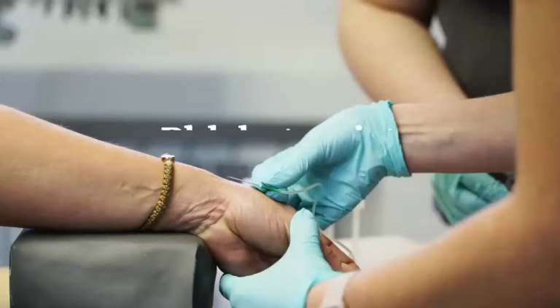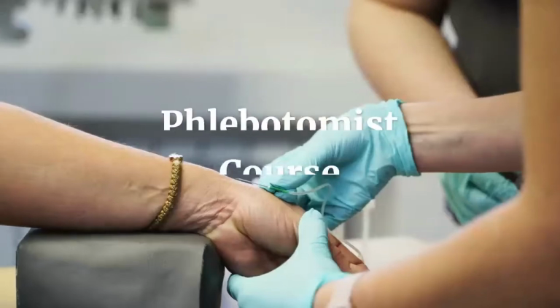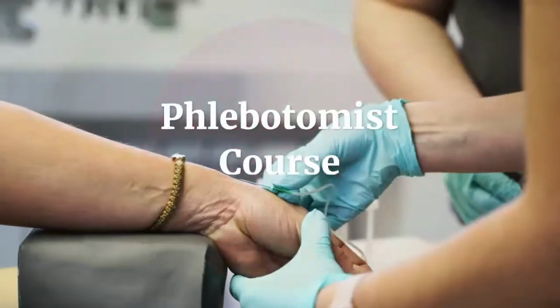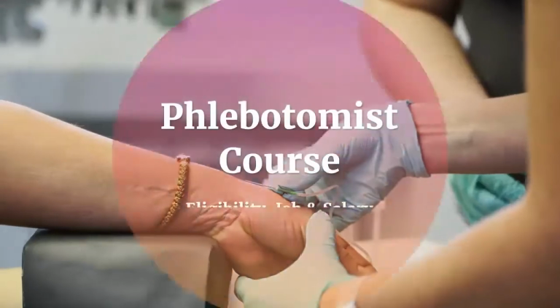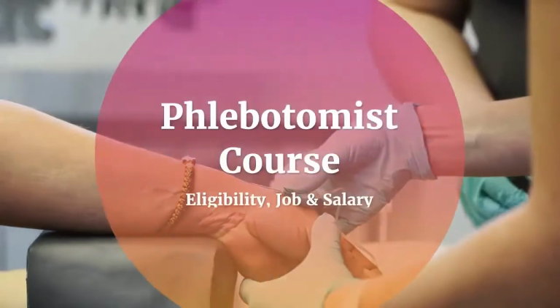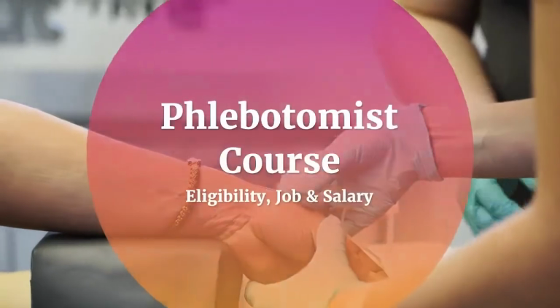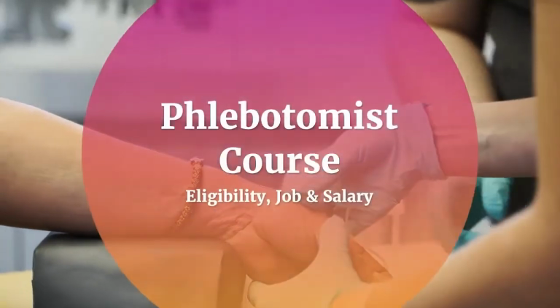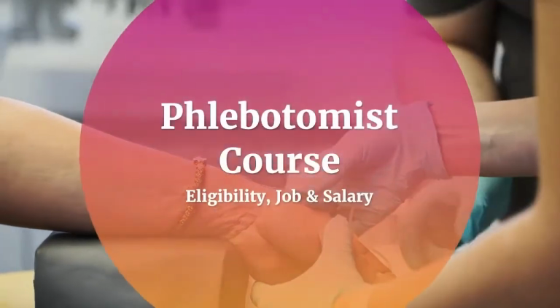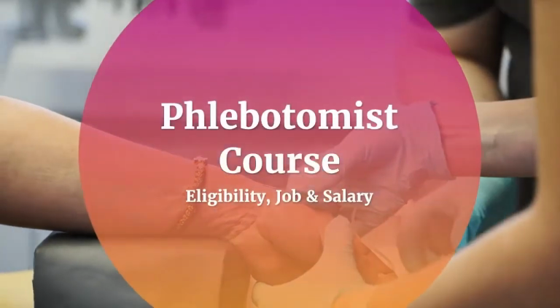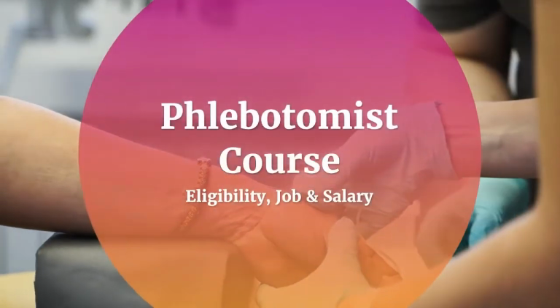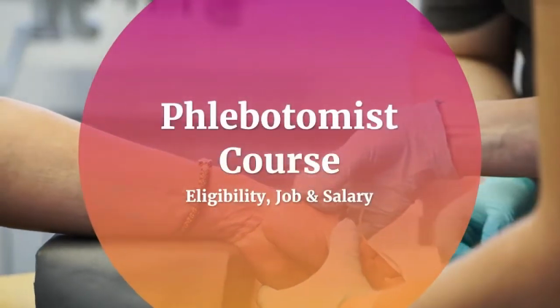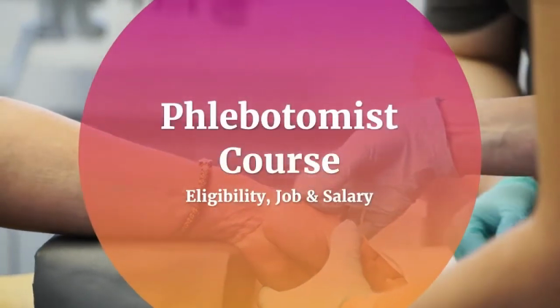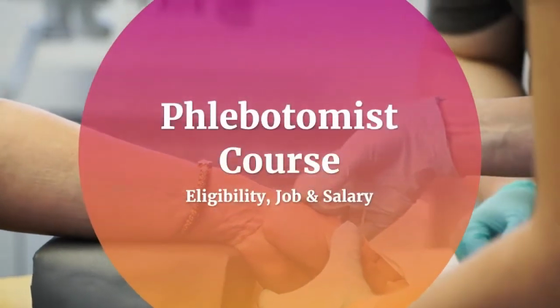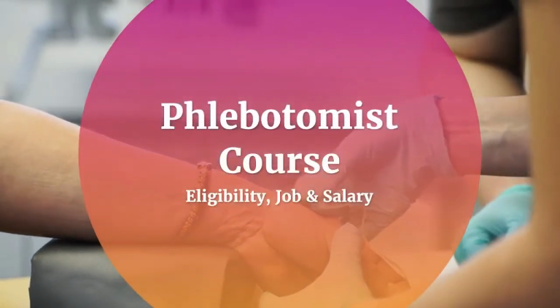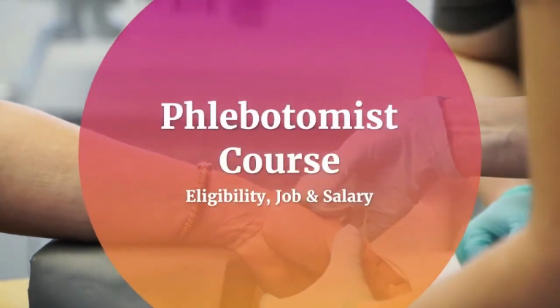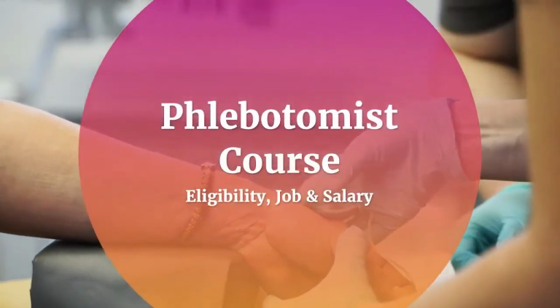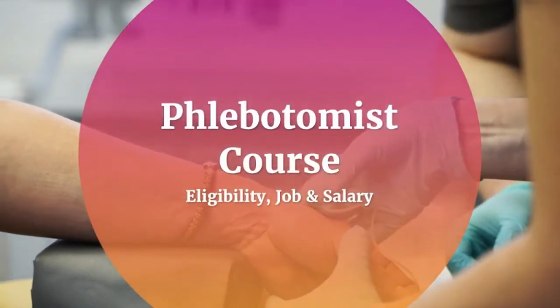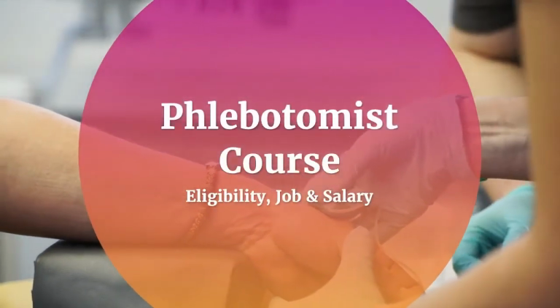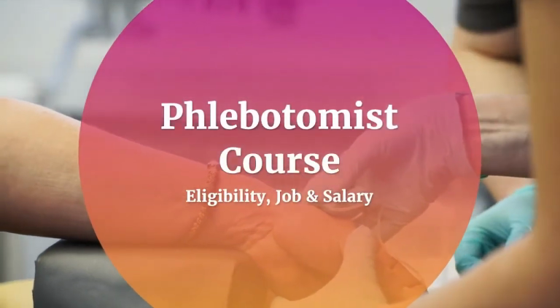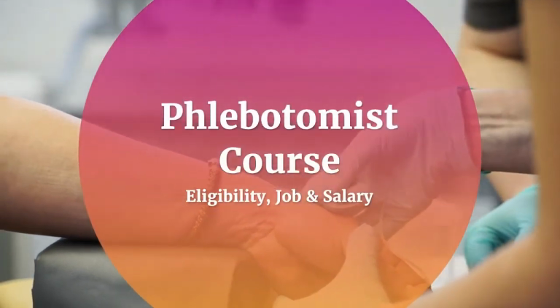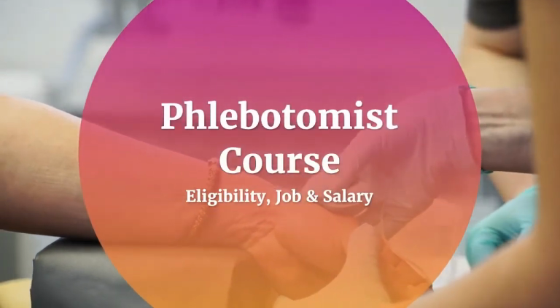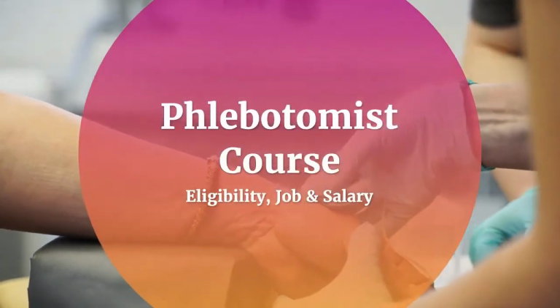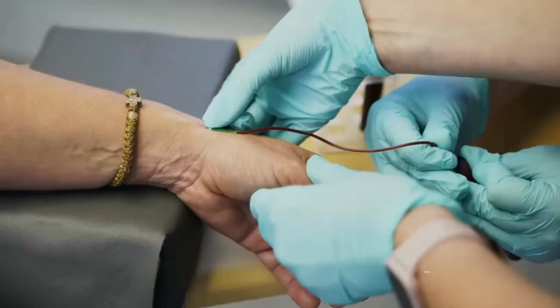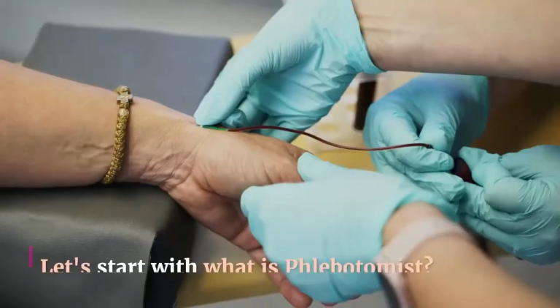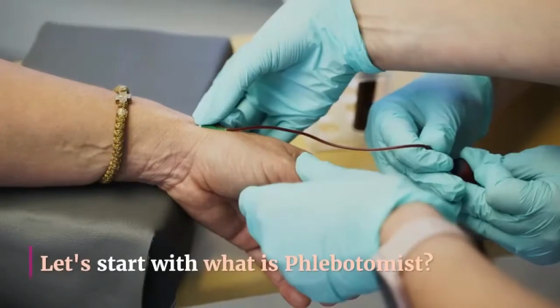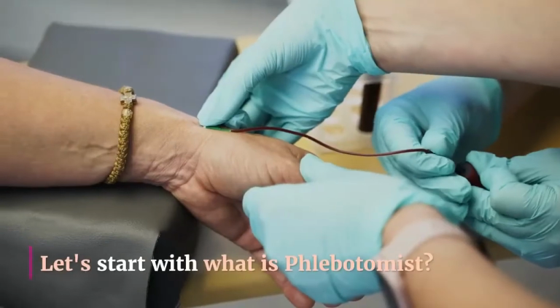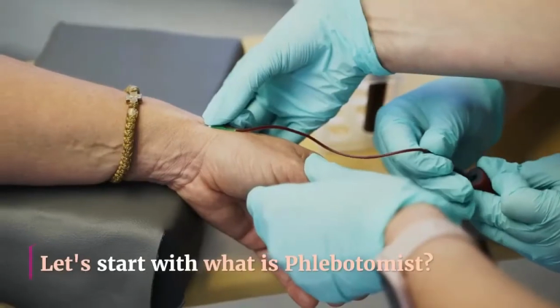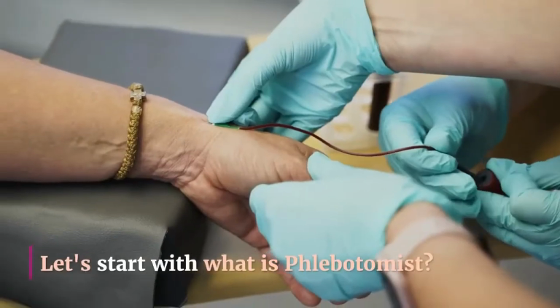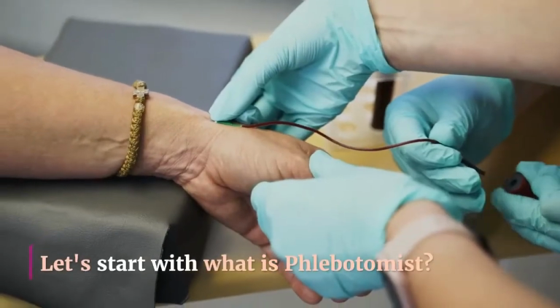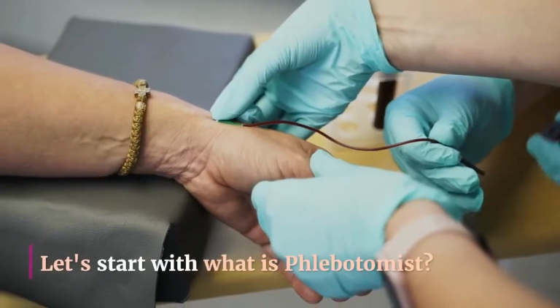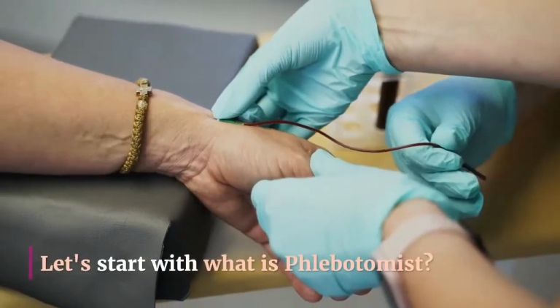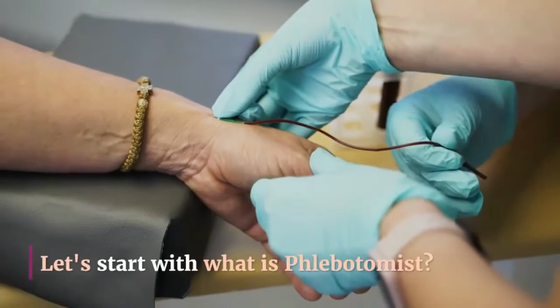Phlebotomist course: eligibility, job and salary. Let's start with what is a phlebotomist.